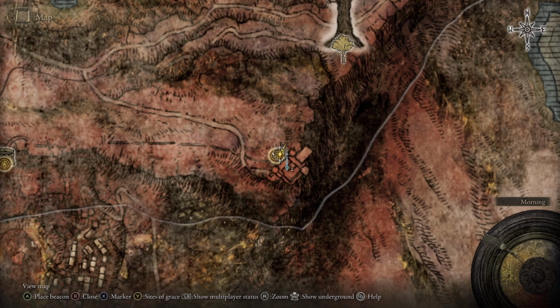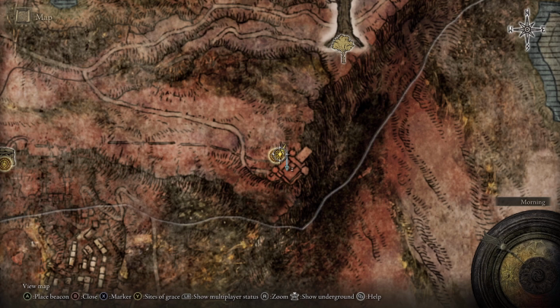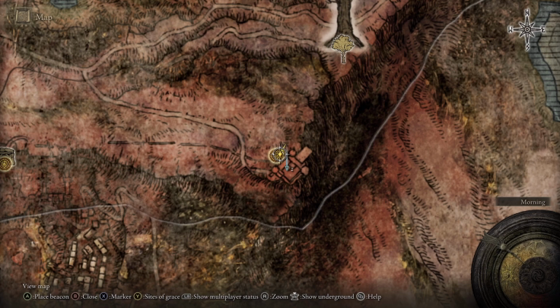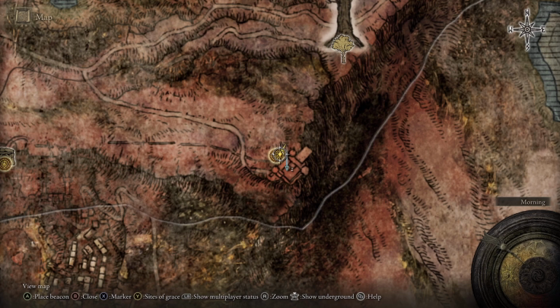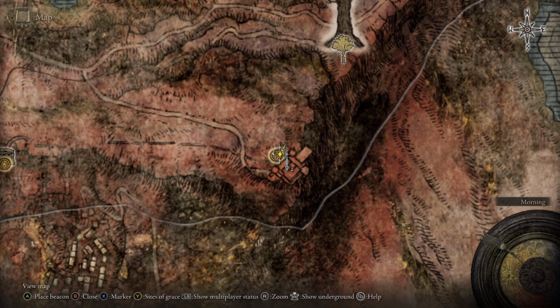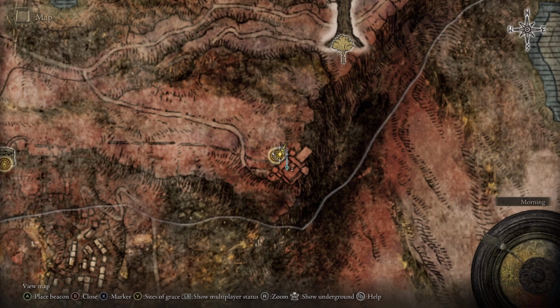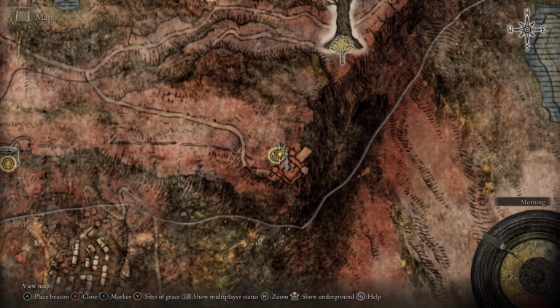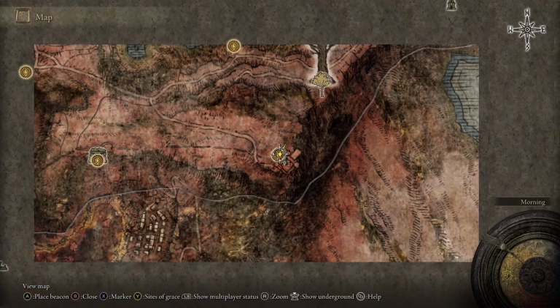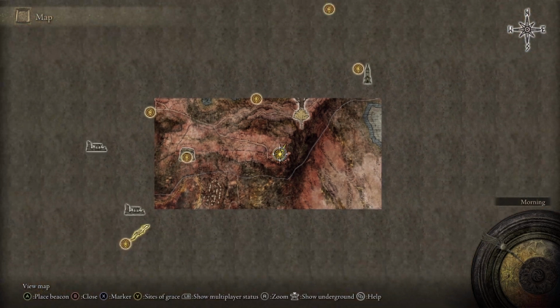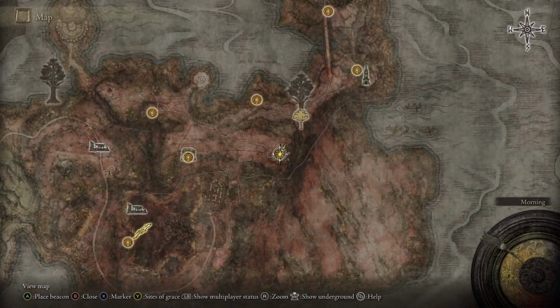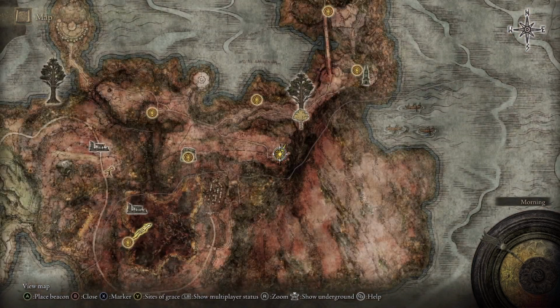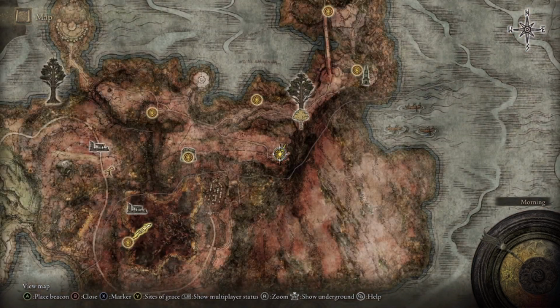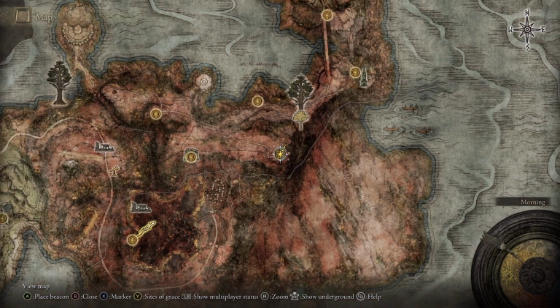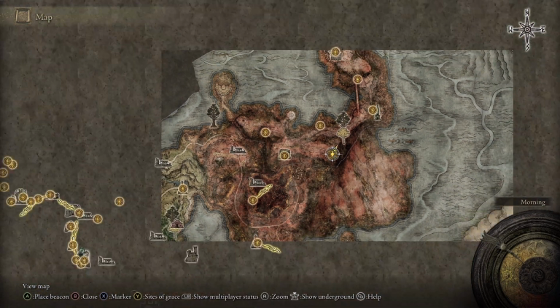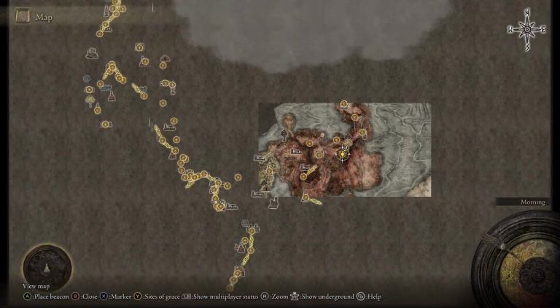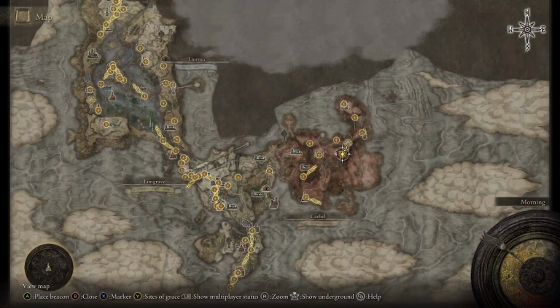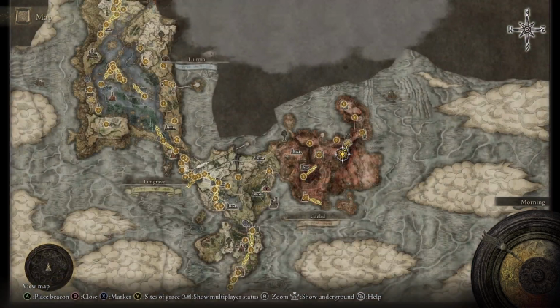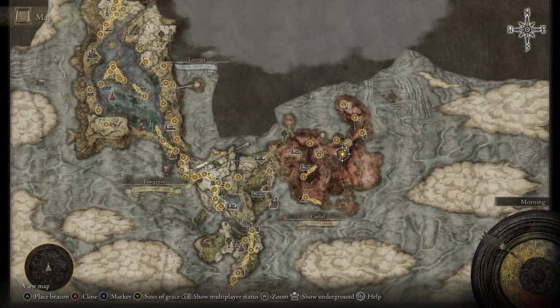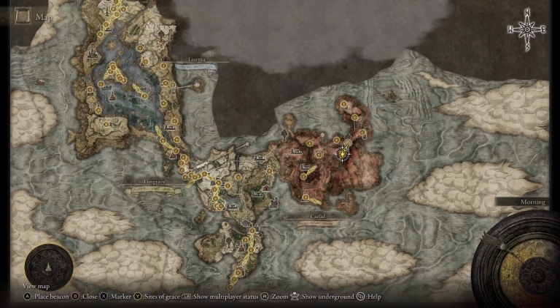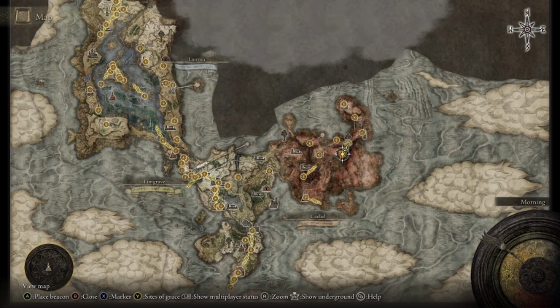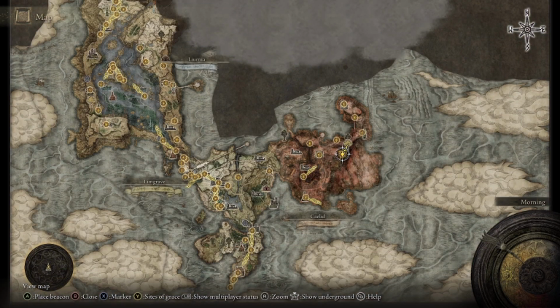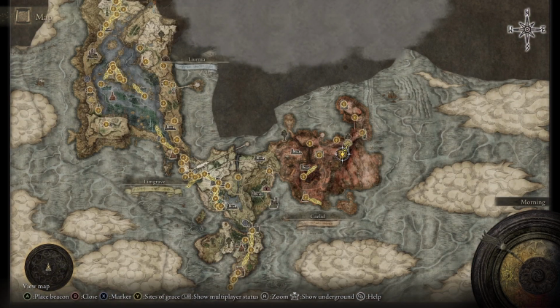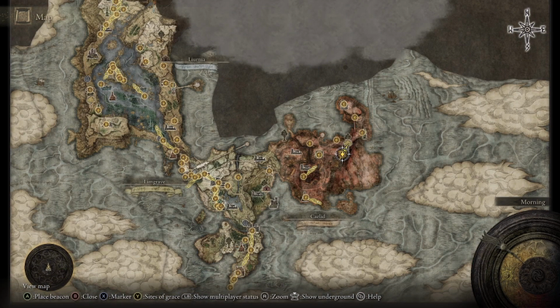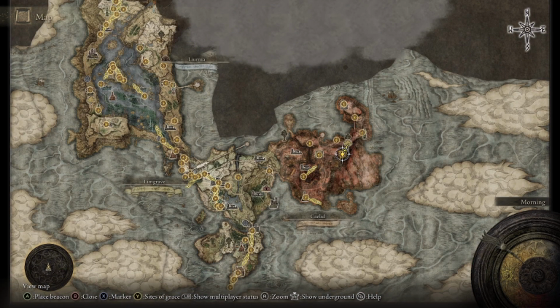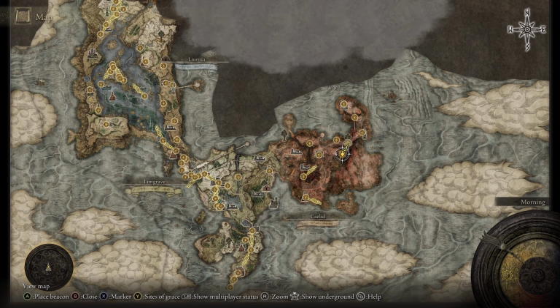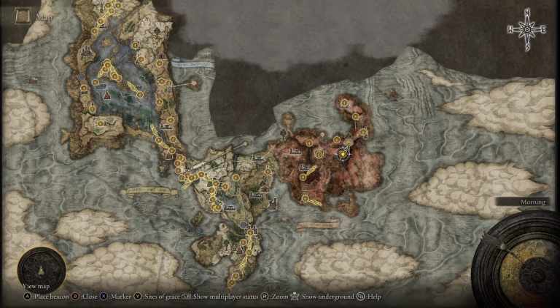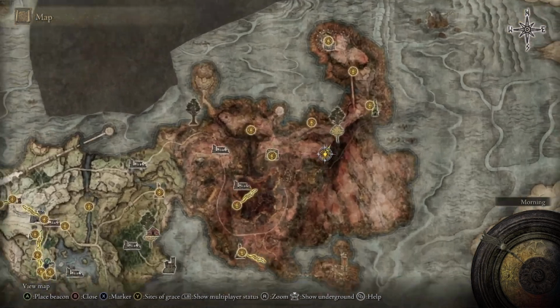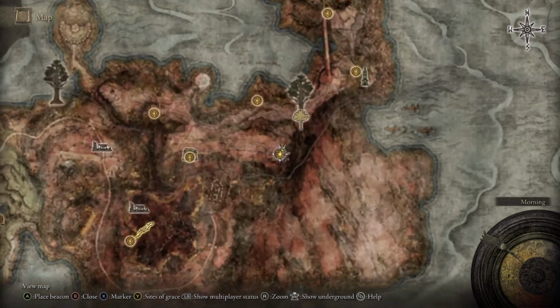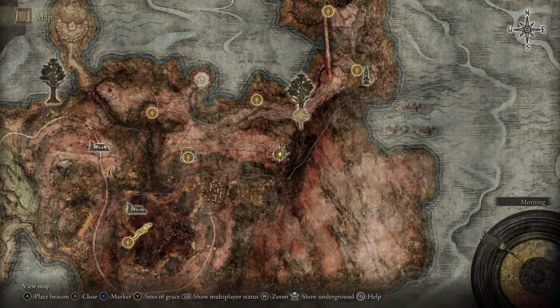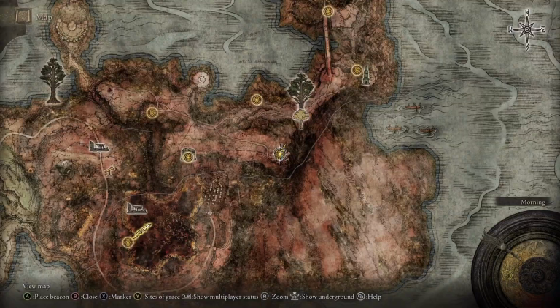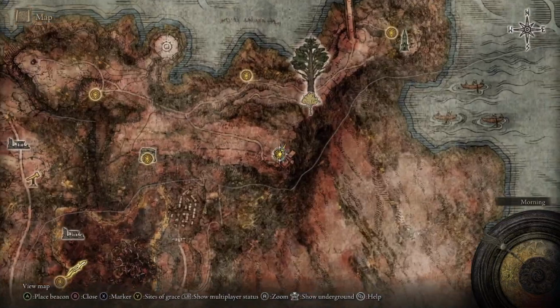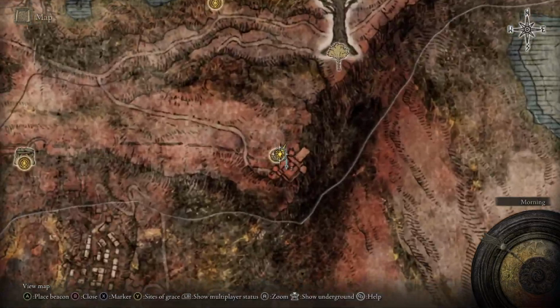You can find the talisman over at Fort Farrath, which is south of the Minor Erdtree in Caelid.